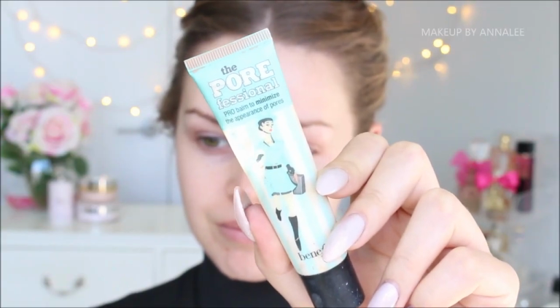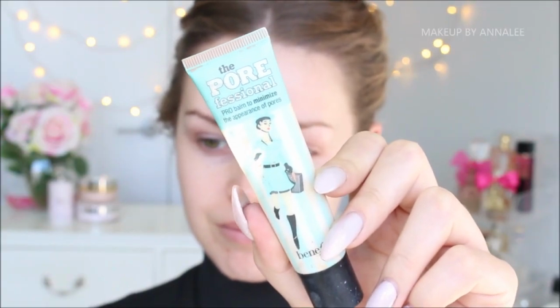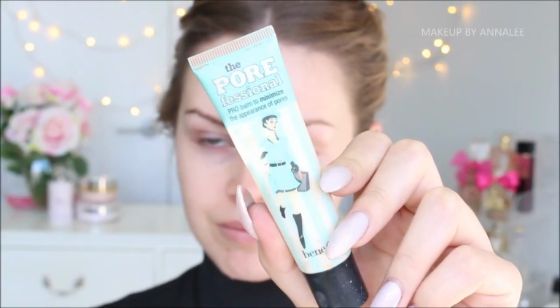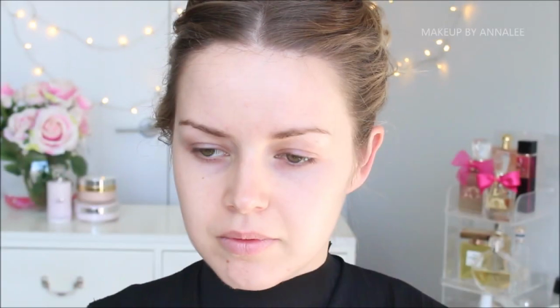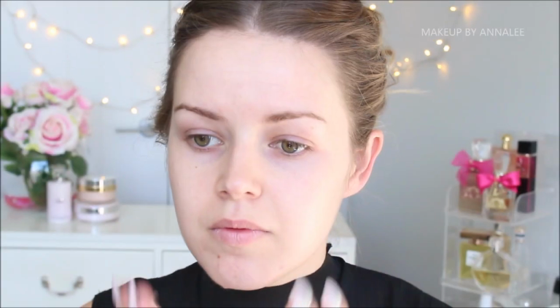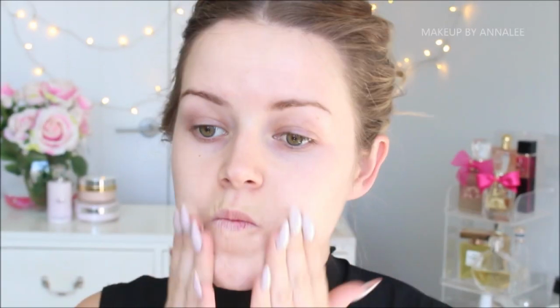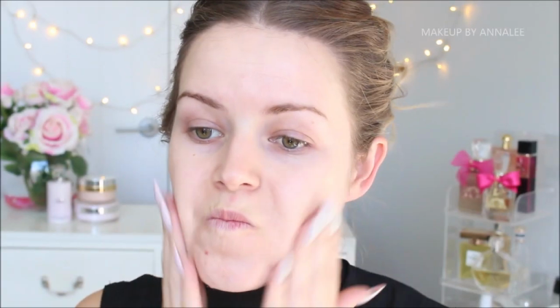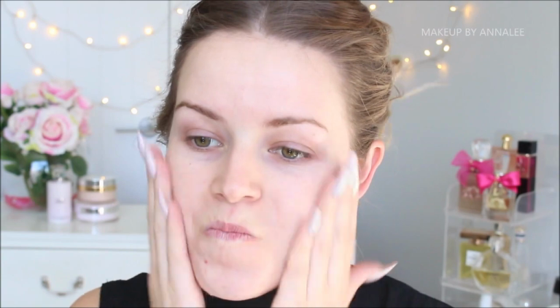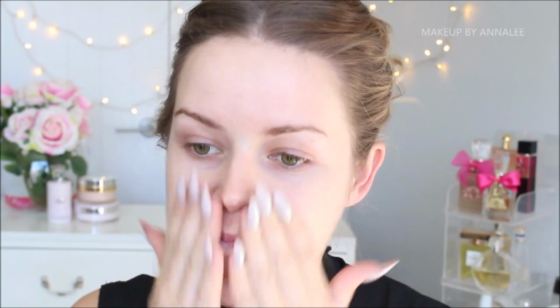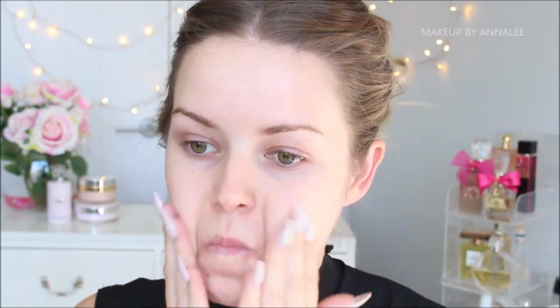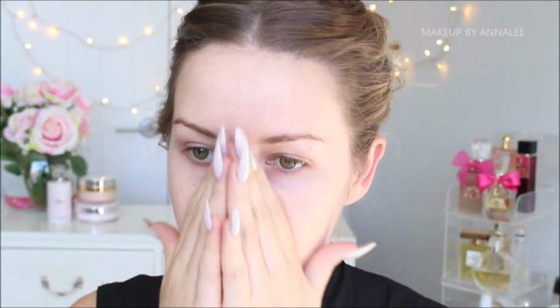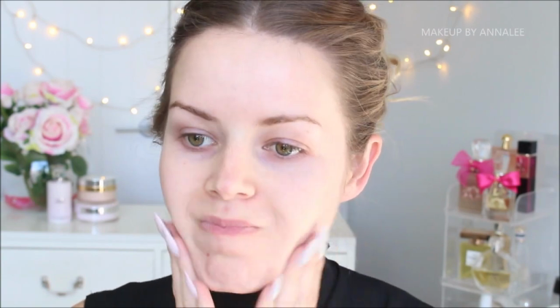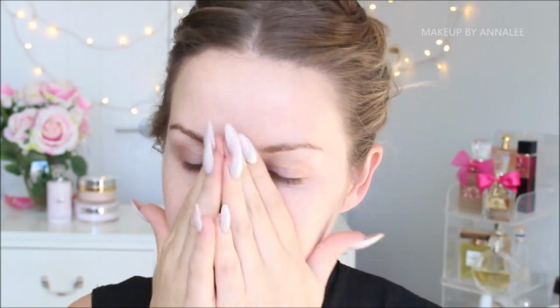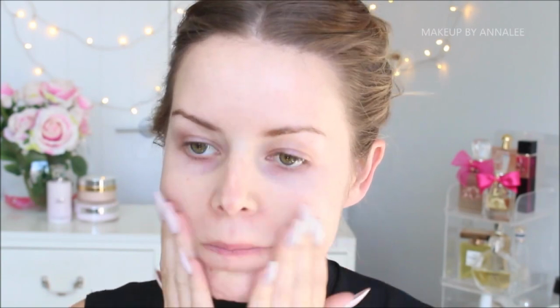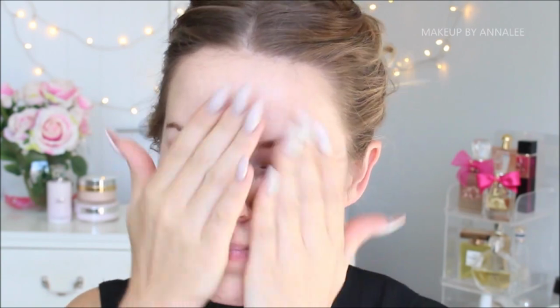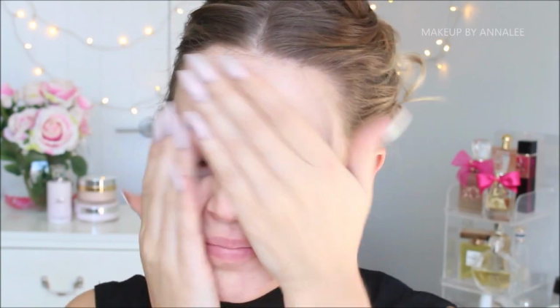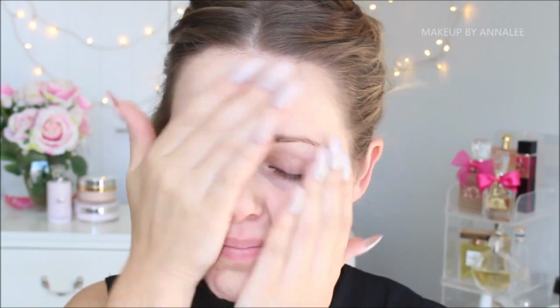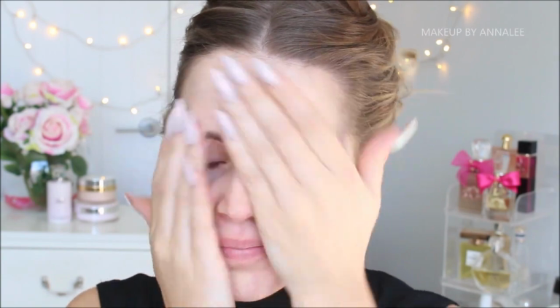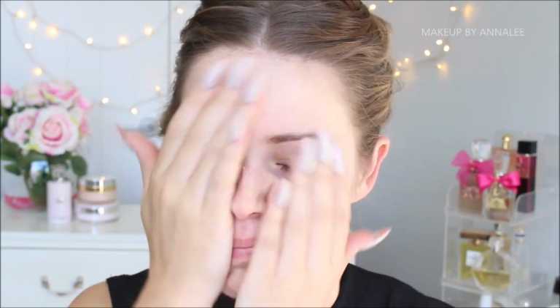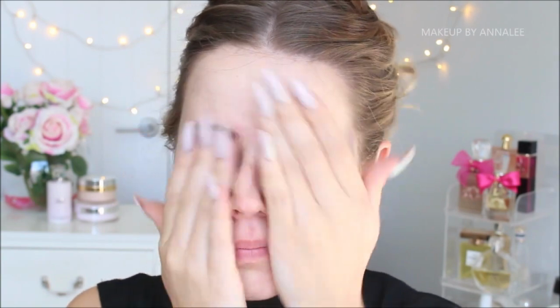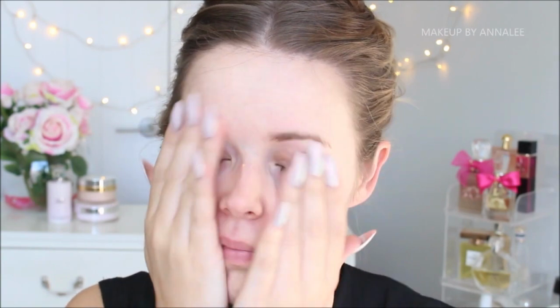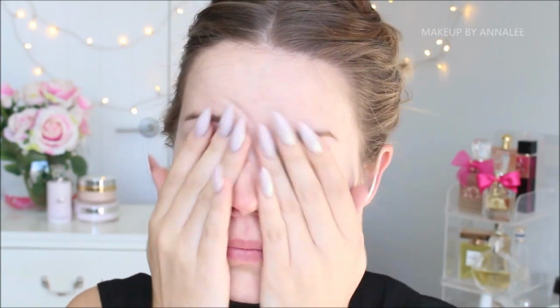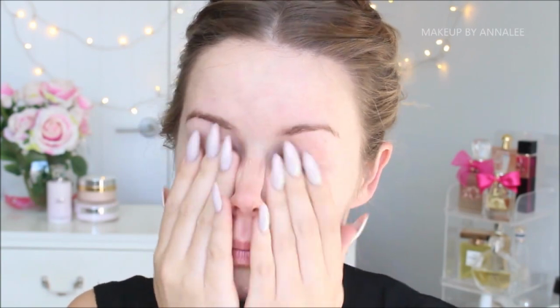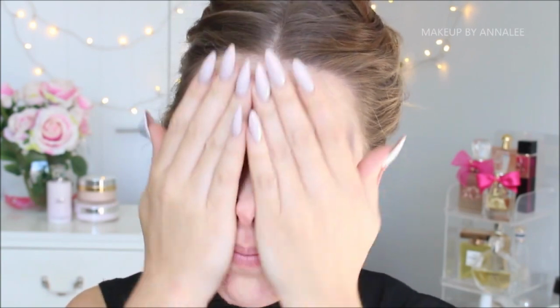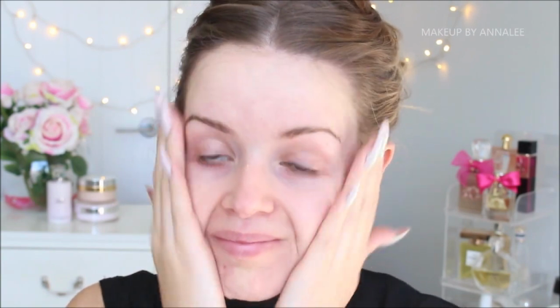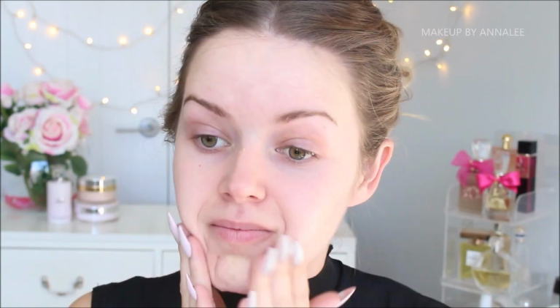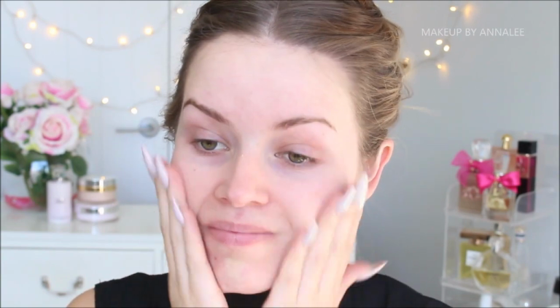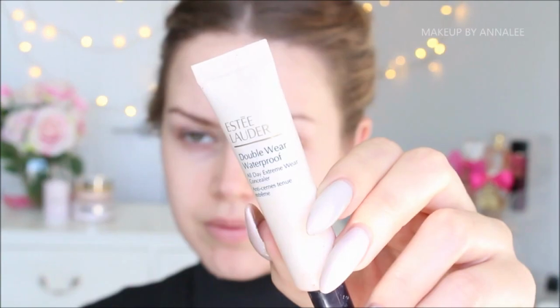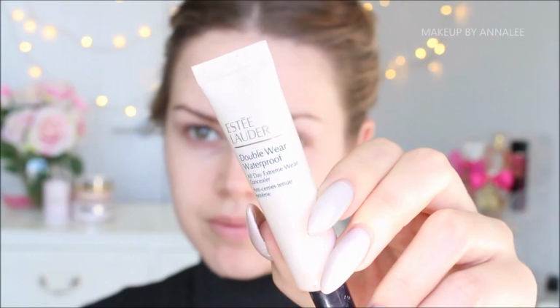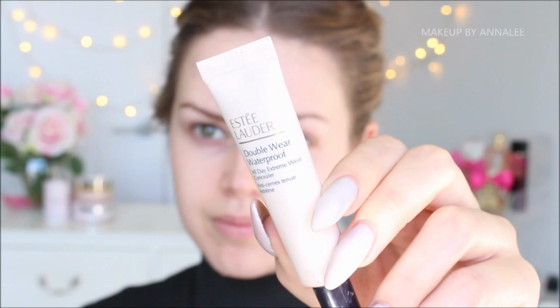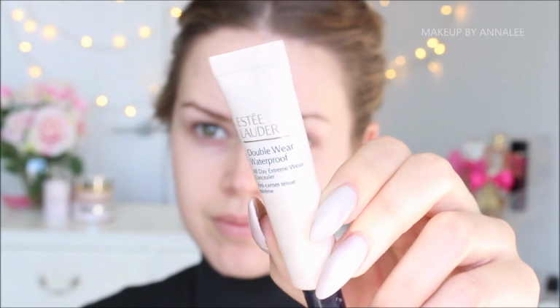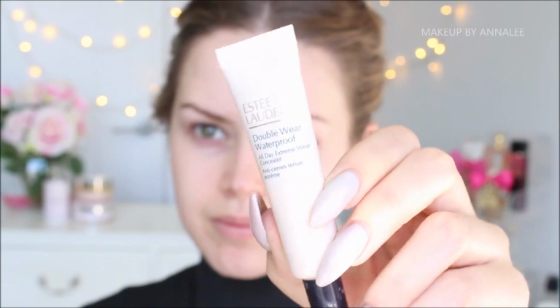To start the makeup look, I'm going to be priming my skin with Porefessional by Benefit. I'm just going to lay this down and I'm not going to apply foundation as of yet.